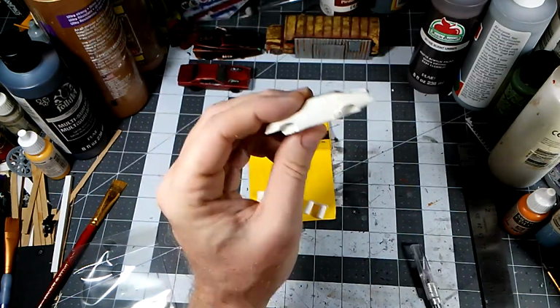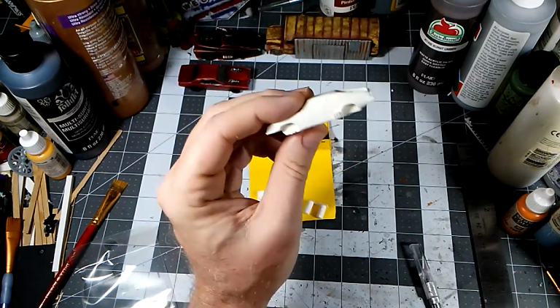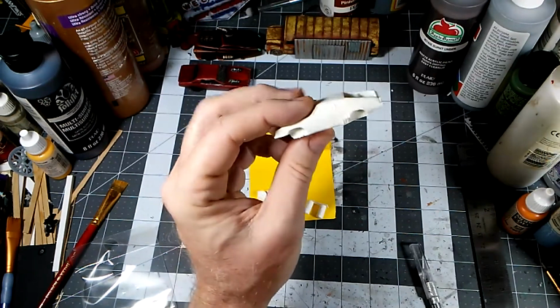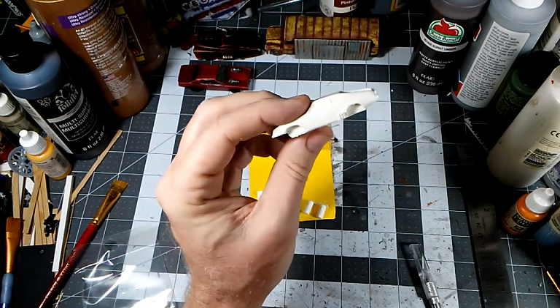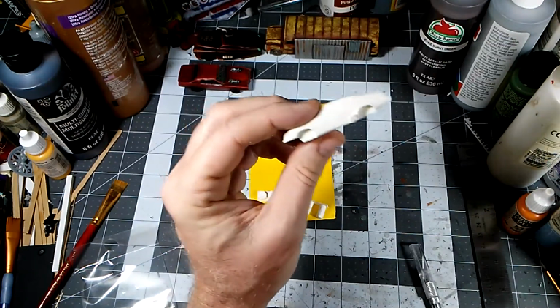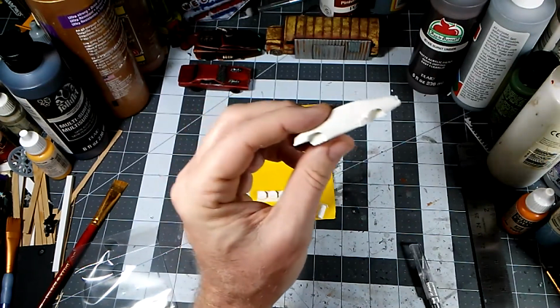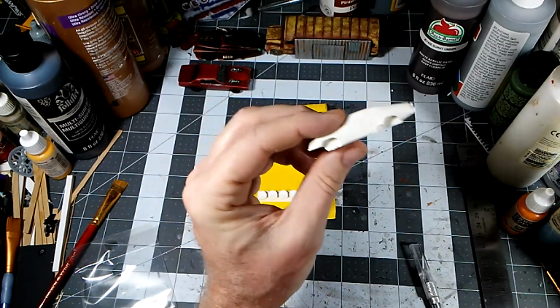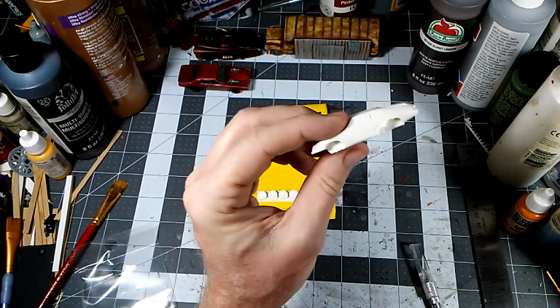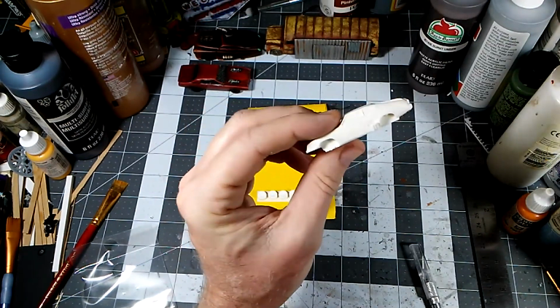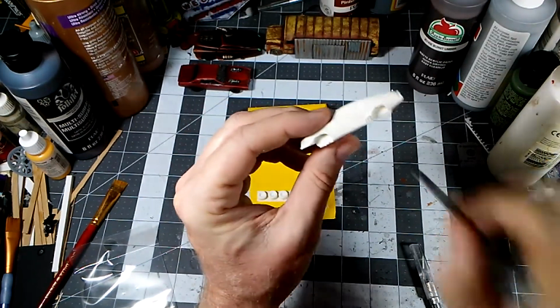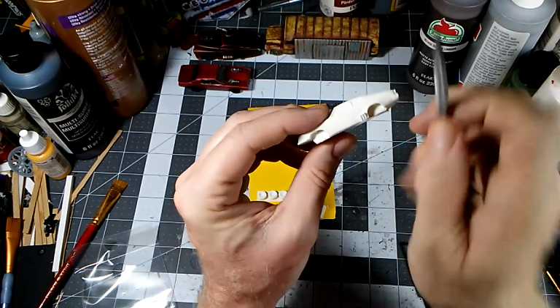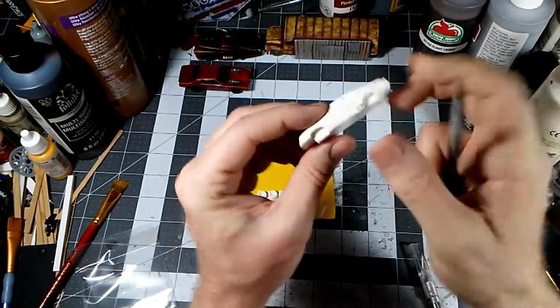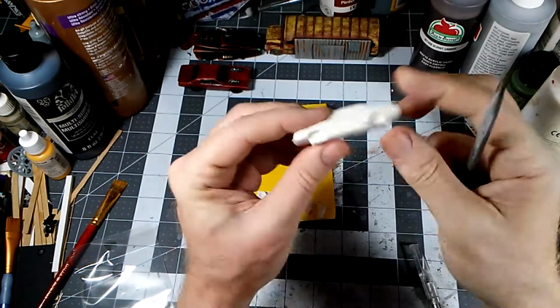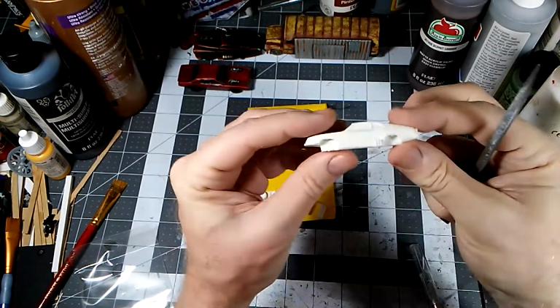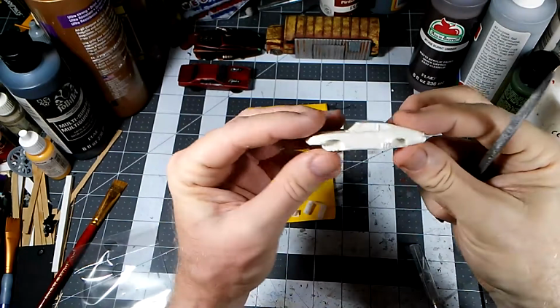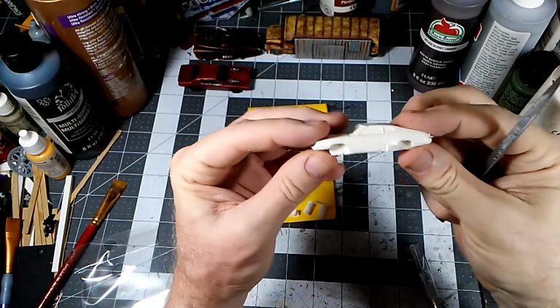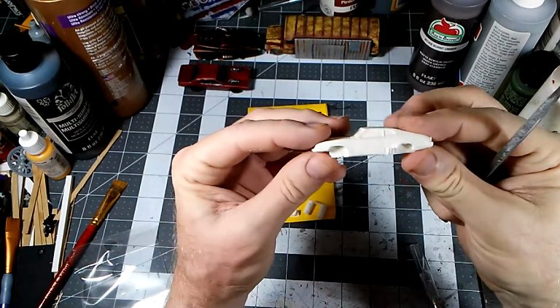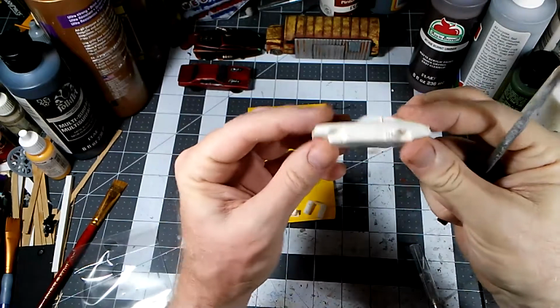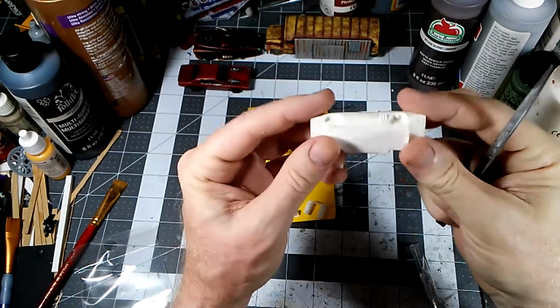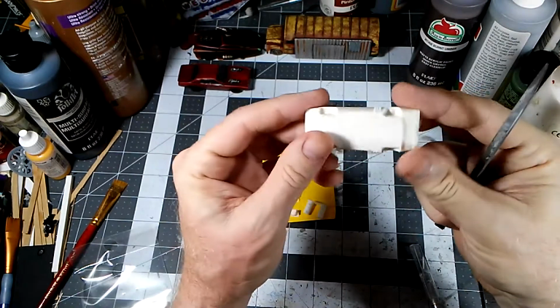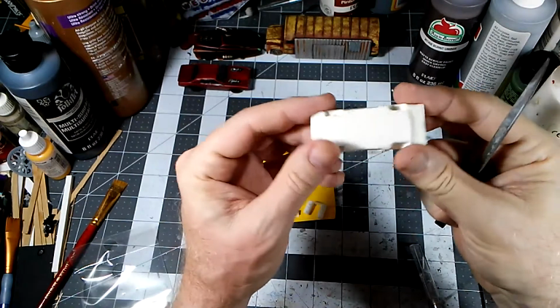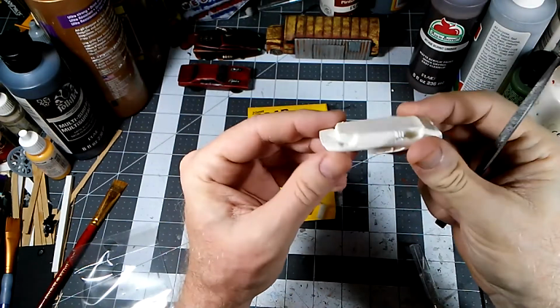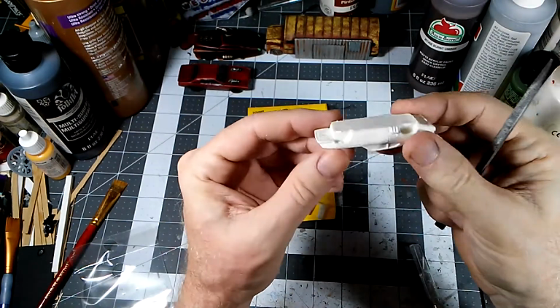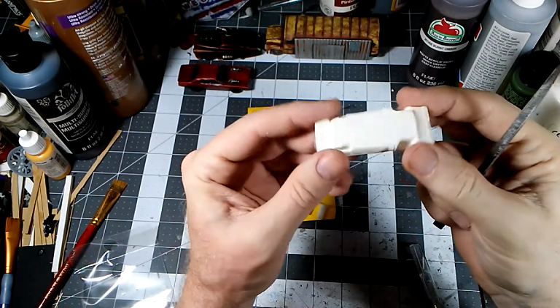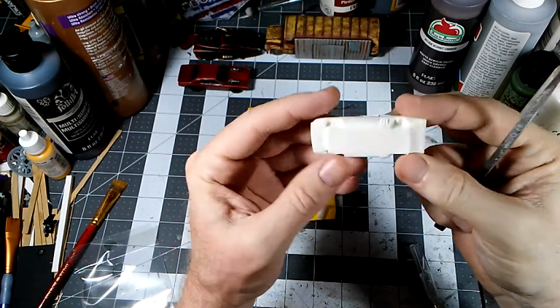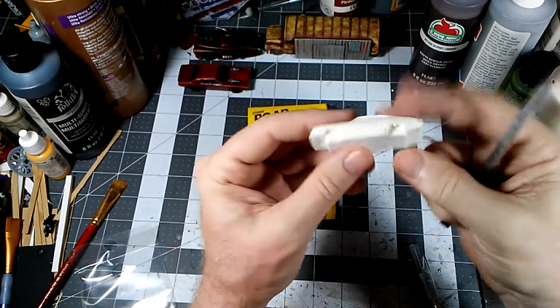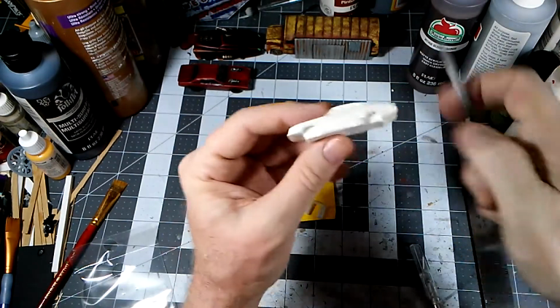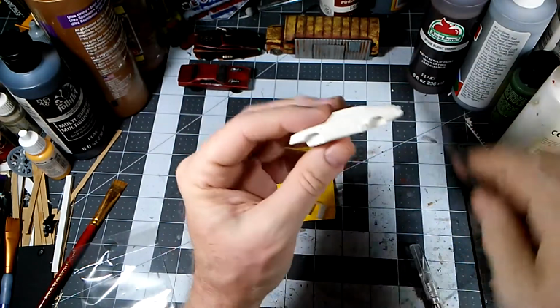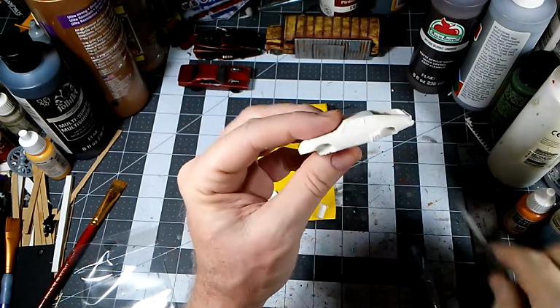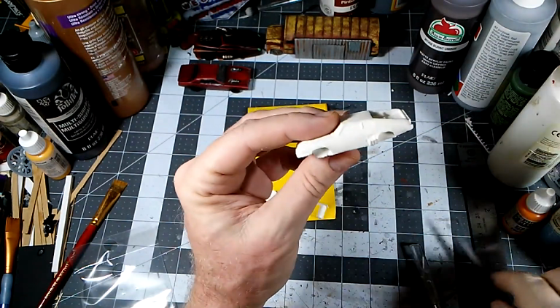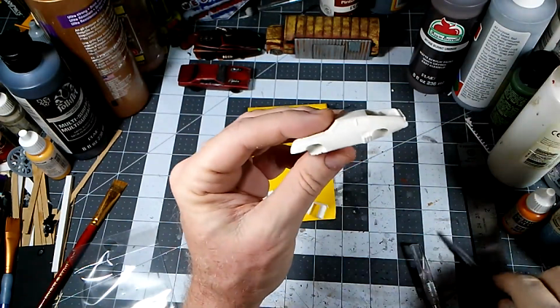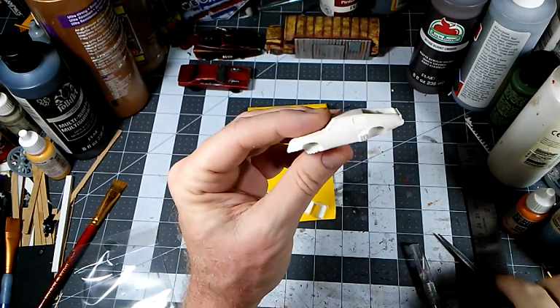One safety note: when you file or sand this, you don't want to breathe that dust. It's kind of yucky, so be careful.